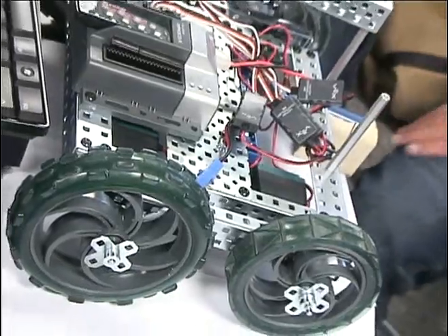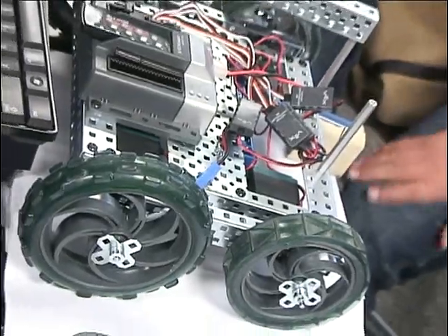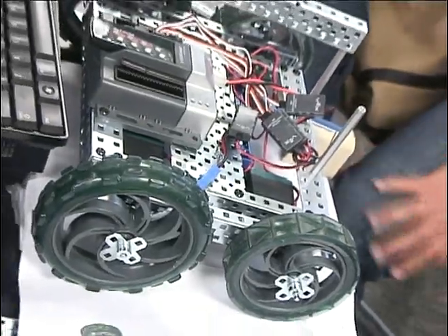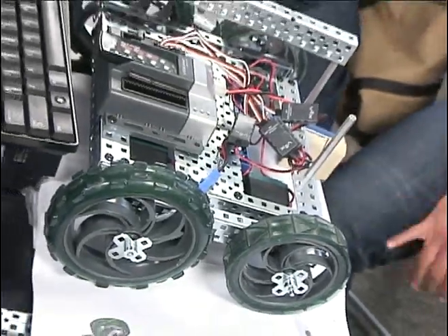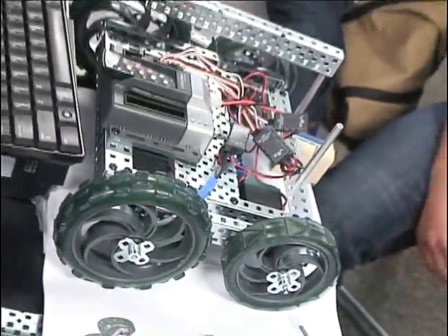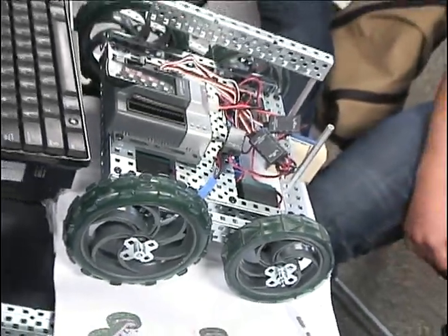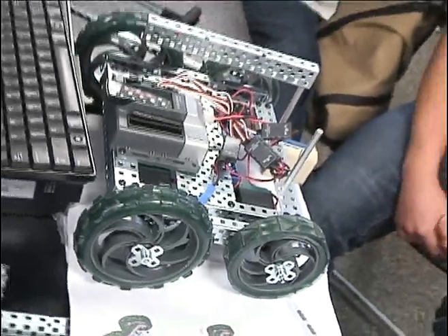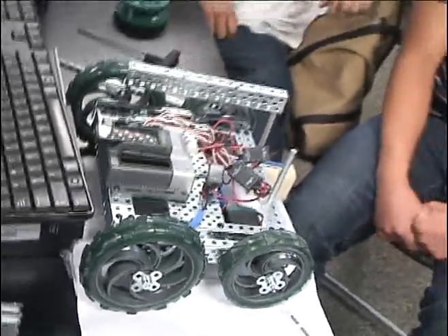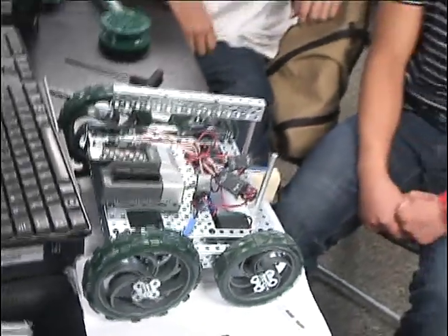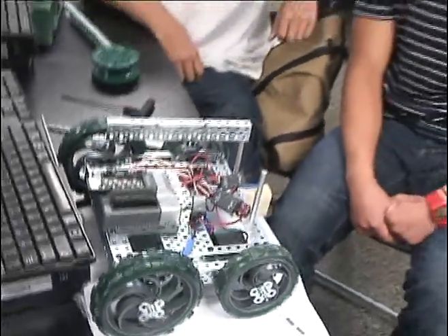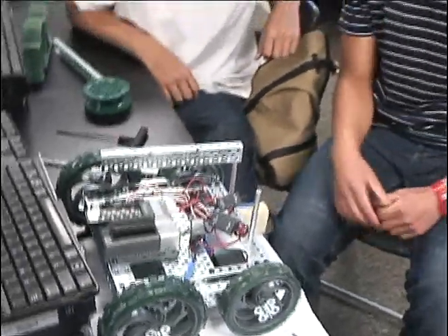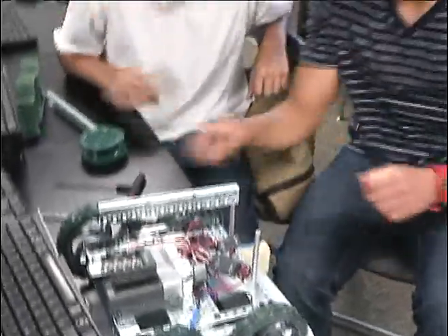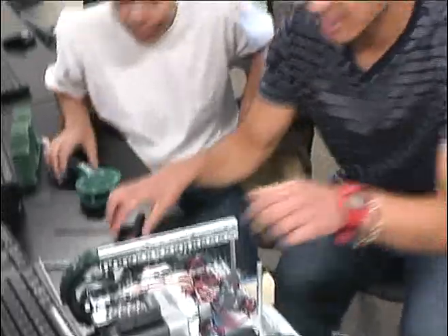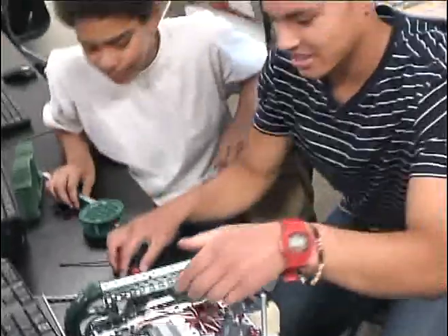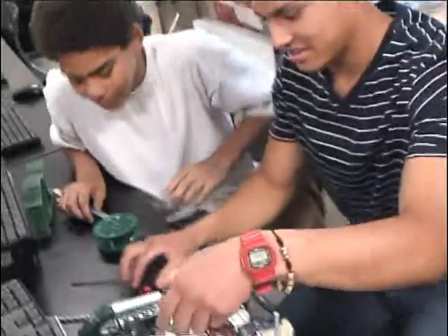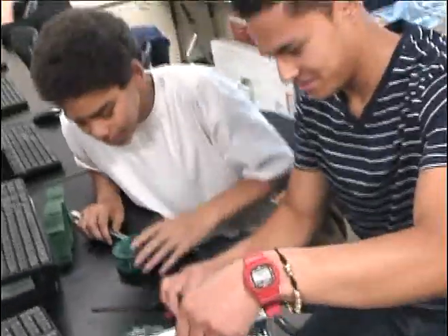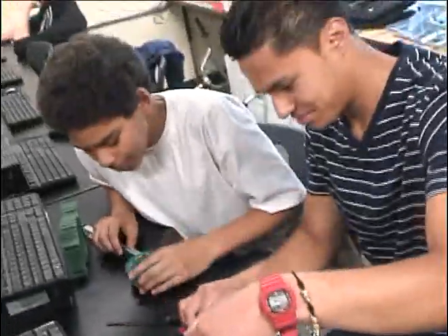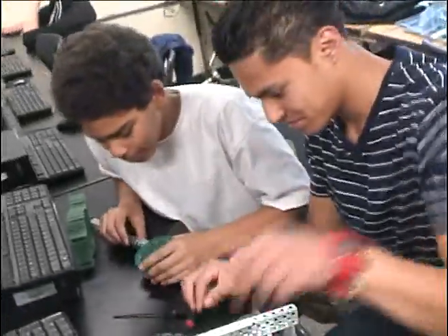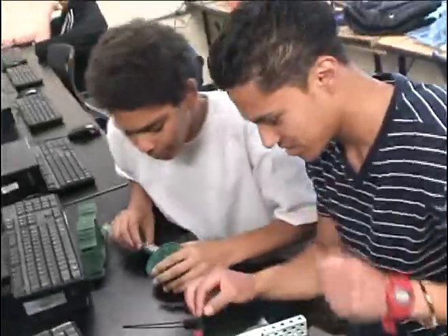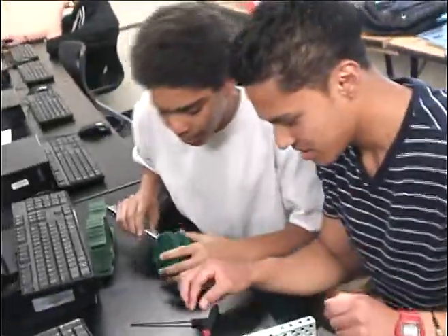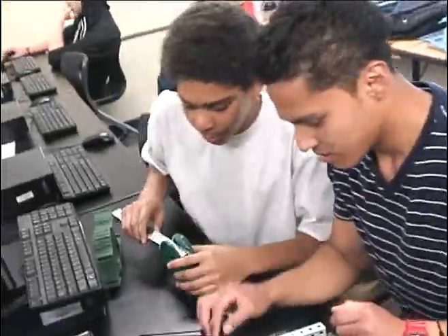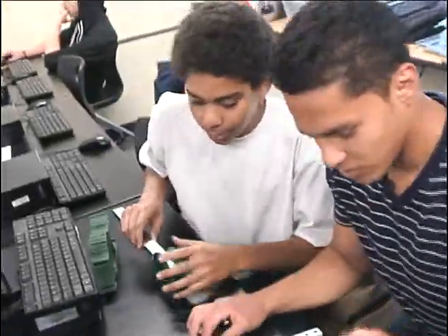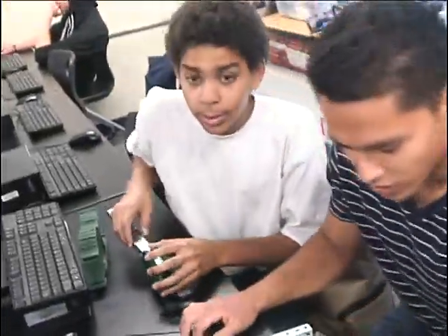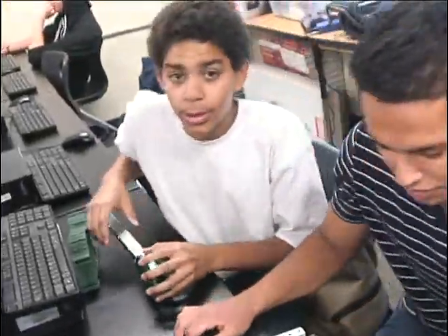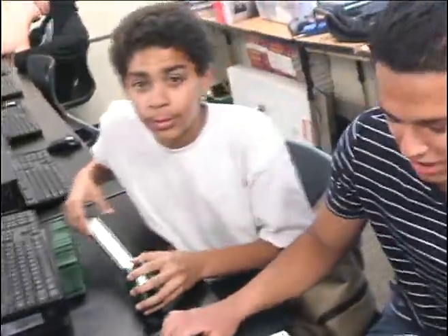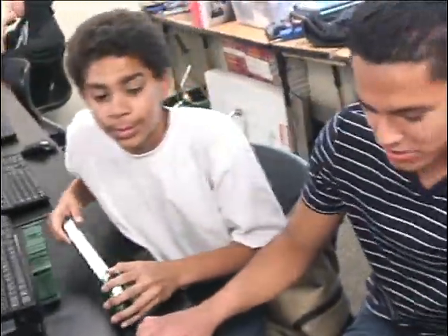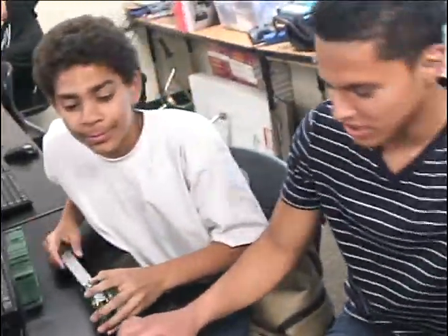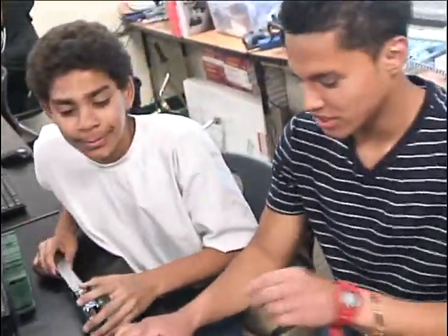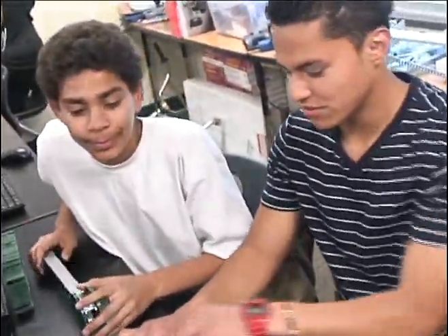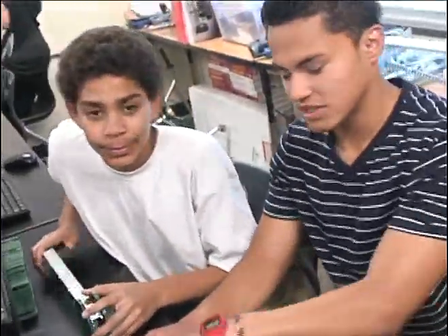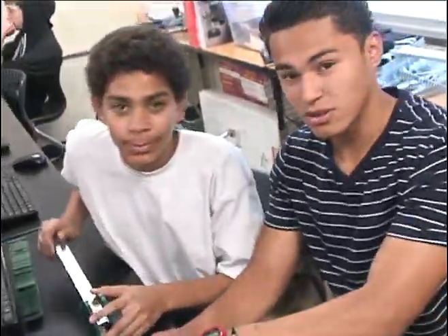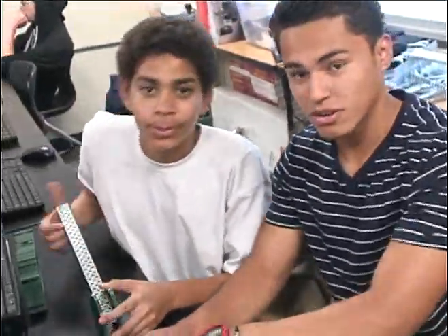A second team from this class came in second in the state. They designed a wheelchair with improved access by the operator.